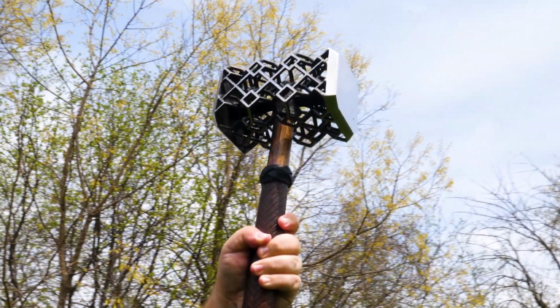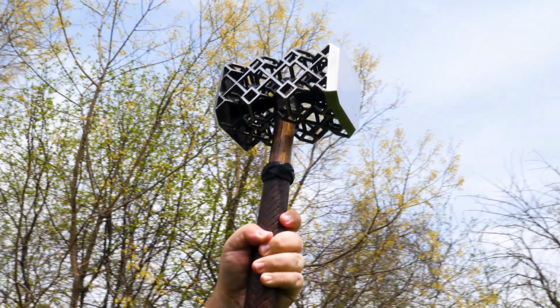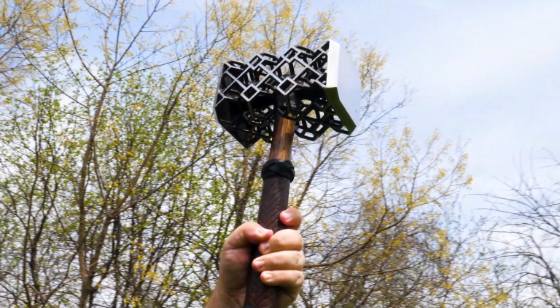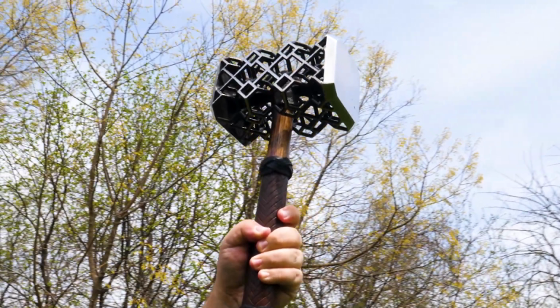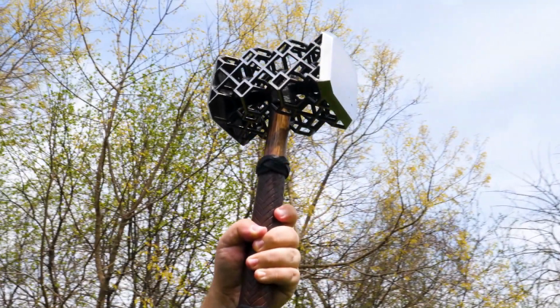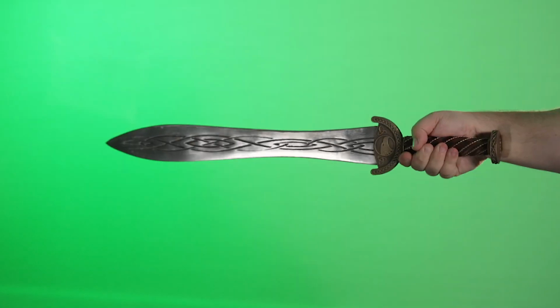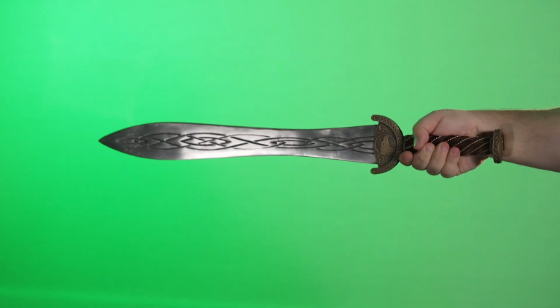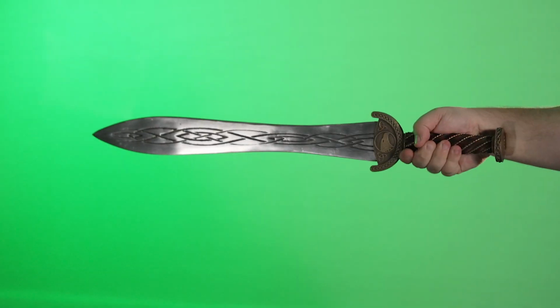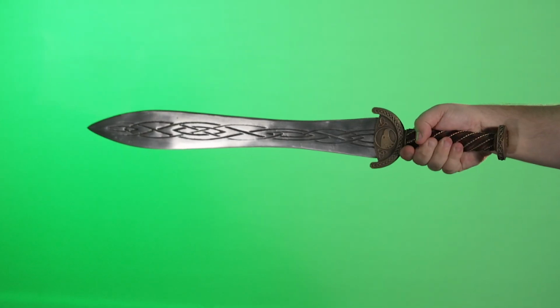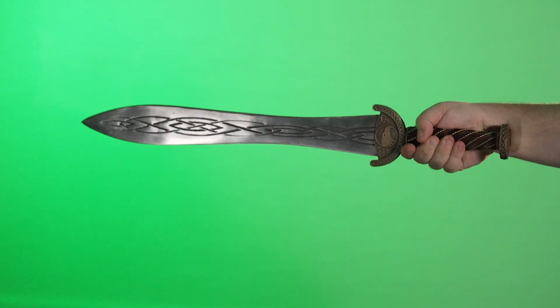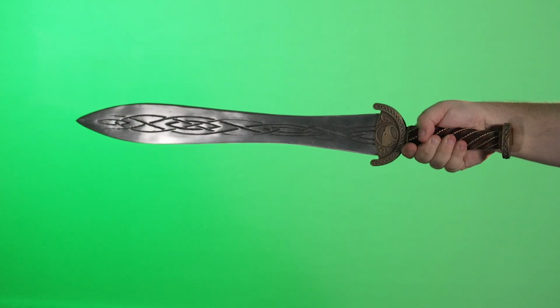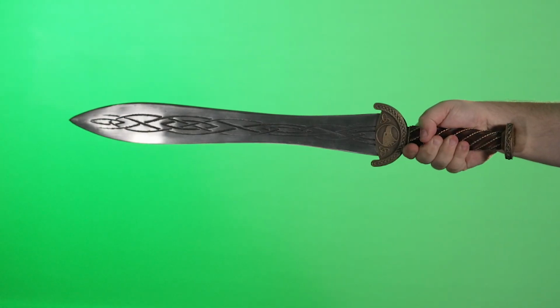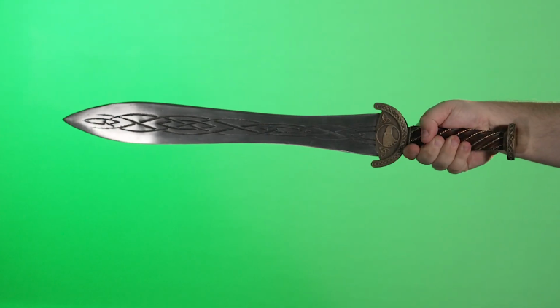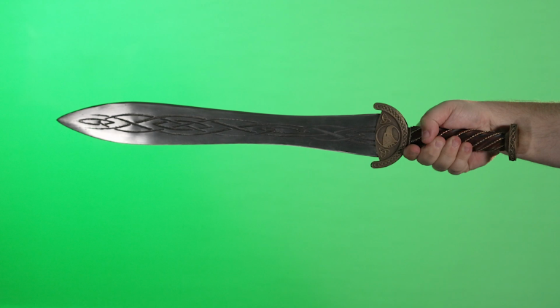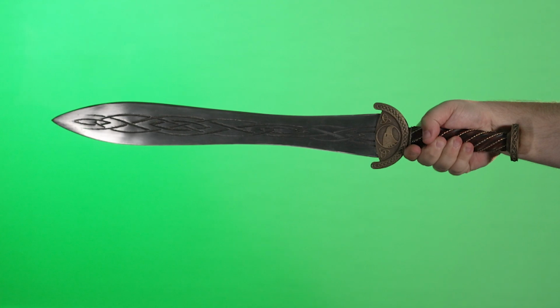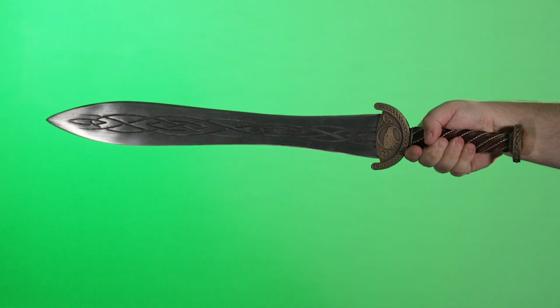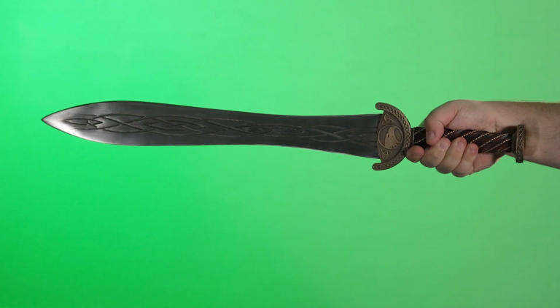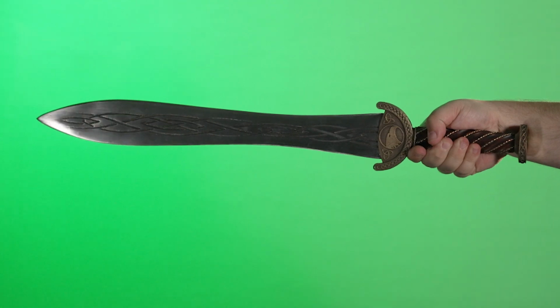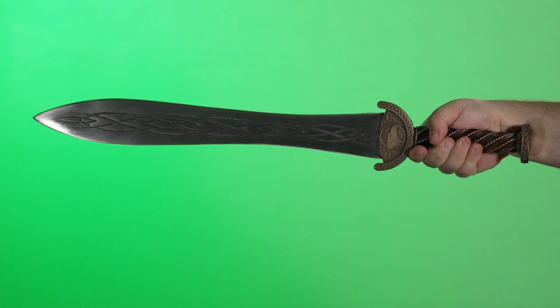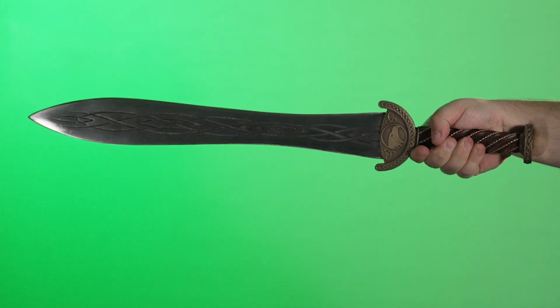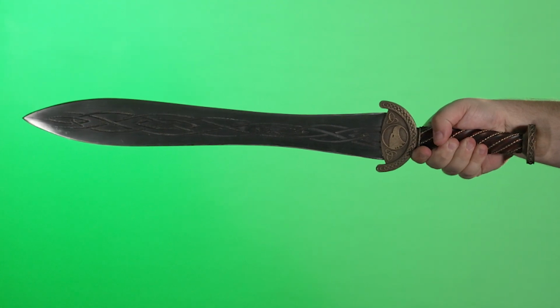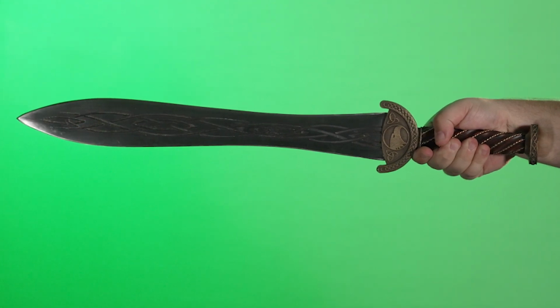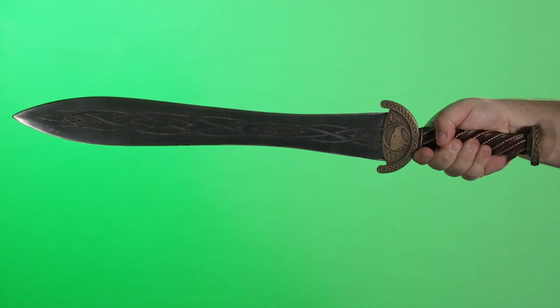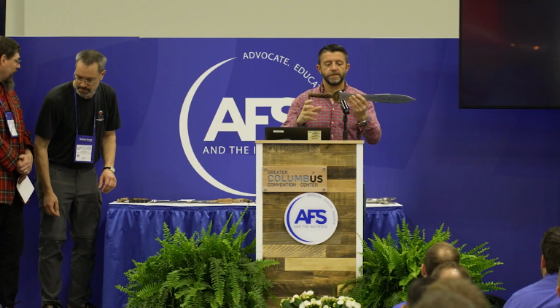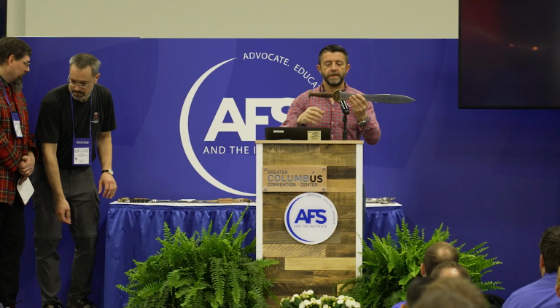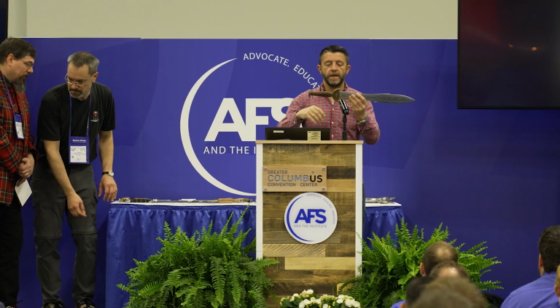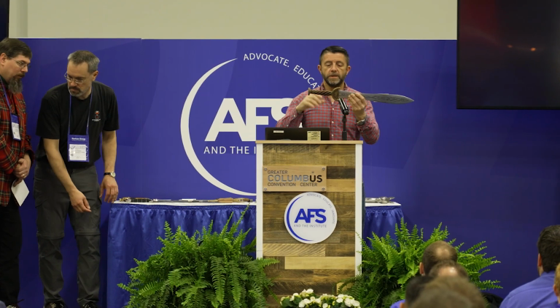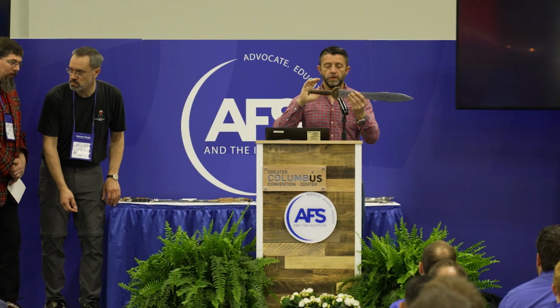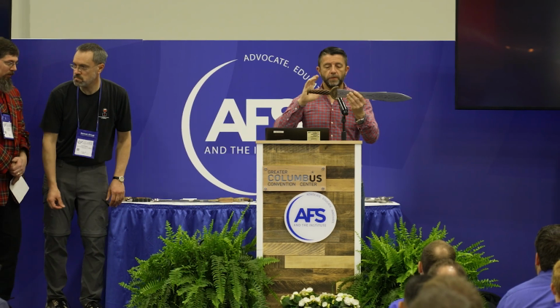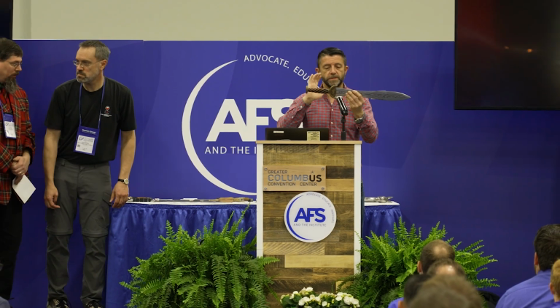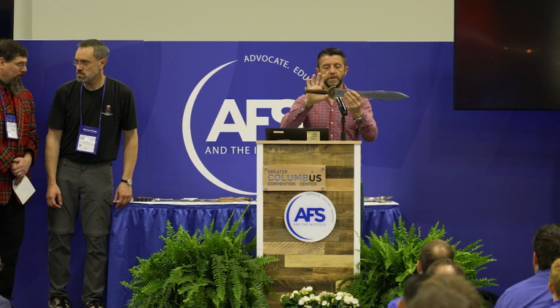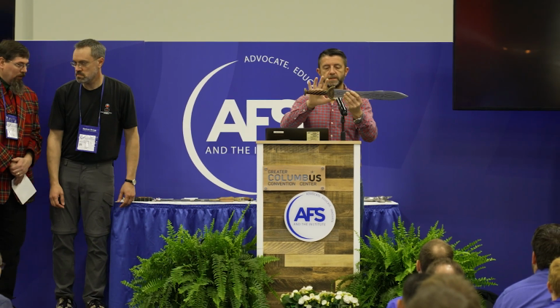Last year we came back and did a Celtic leaf sword with a nice pattern and a really complicated hilt. We won second place overall.